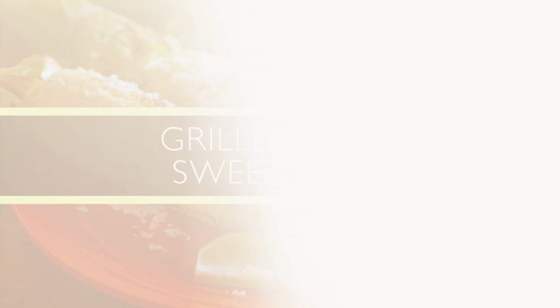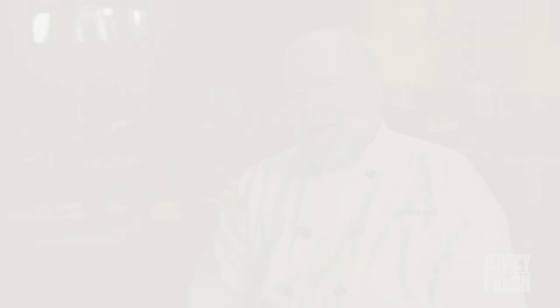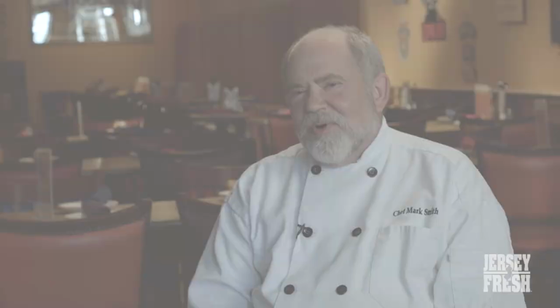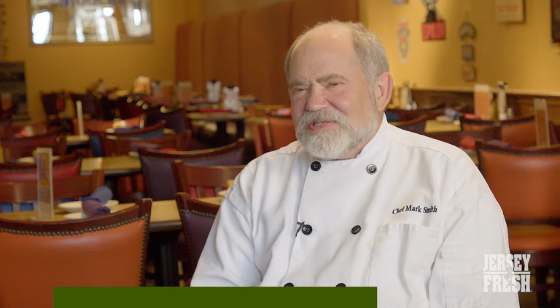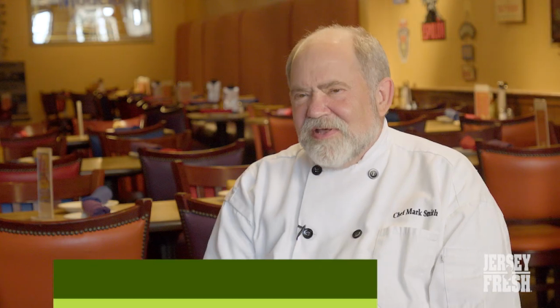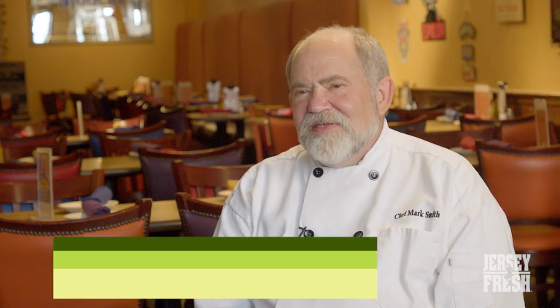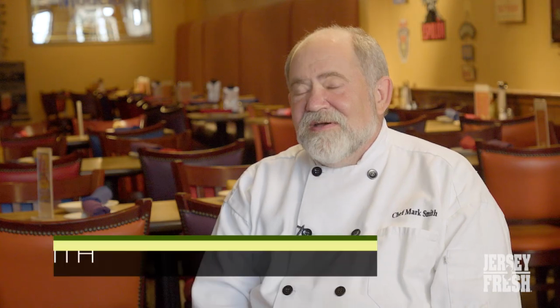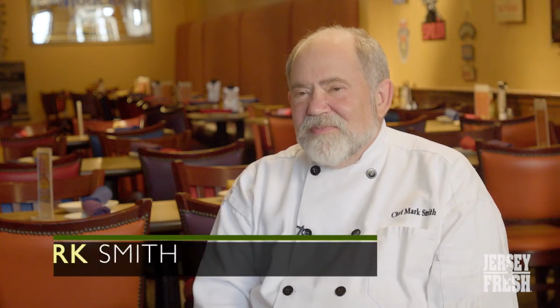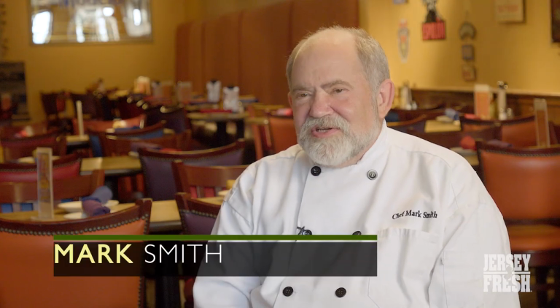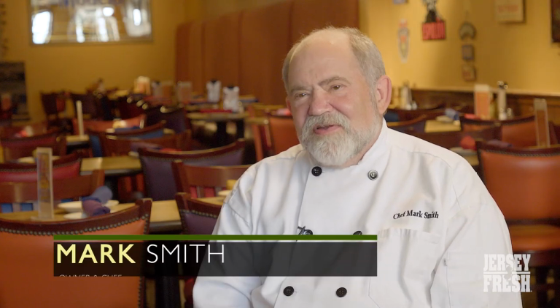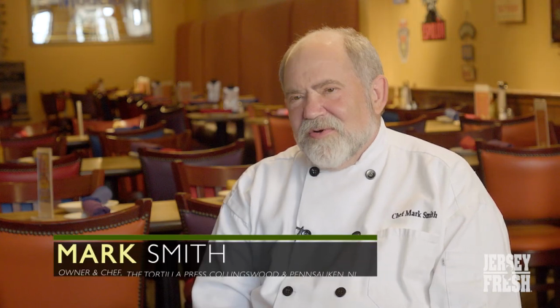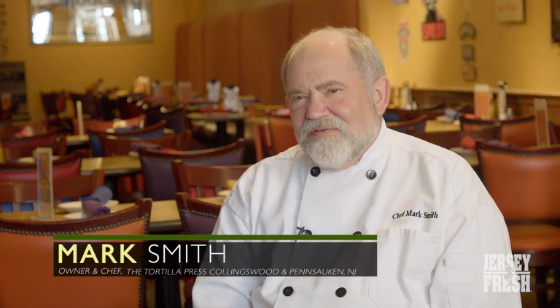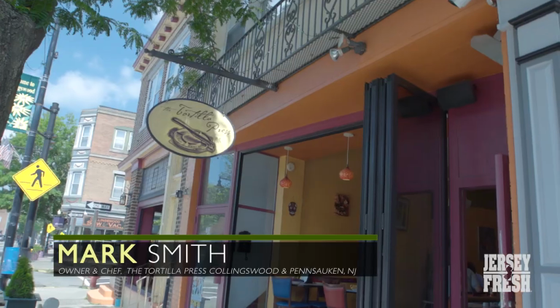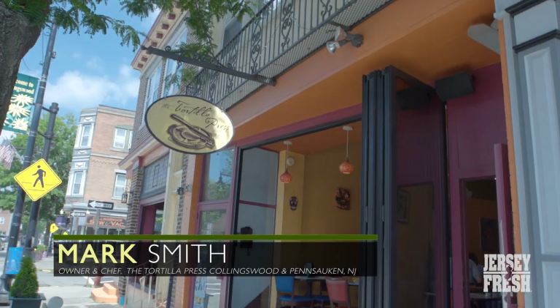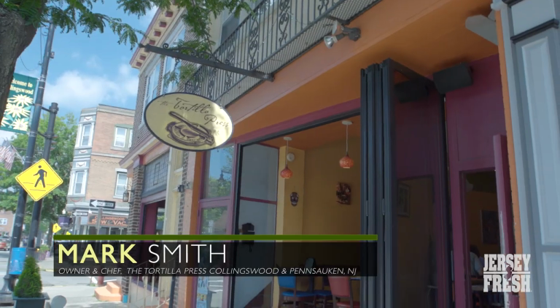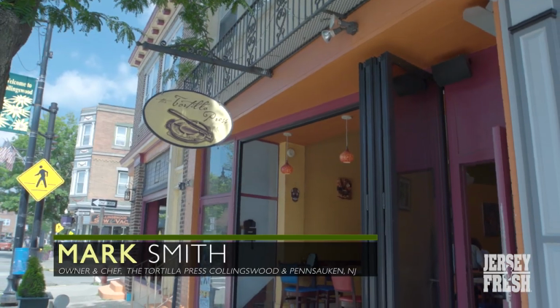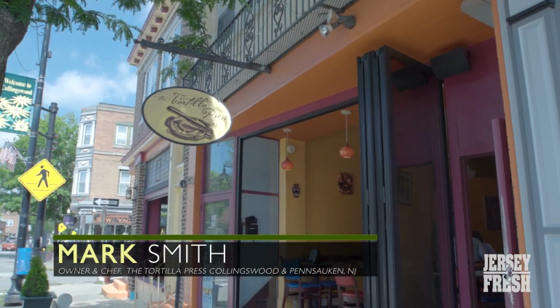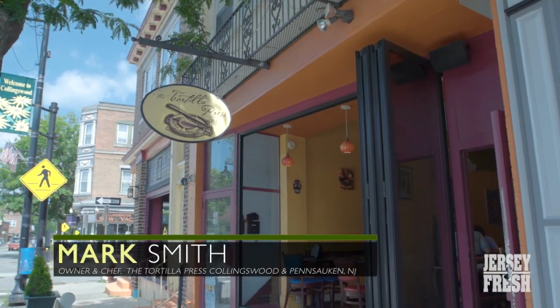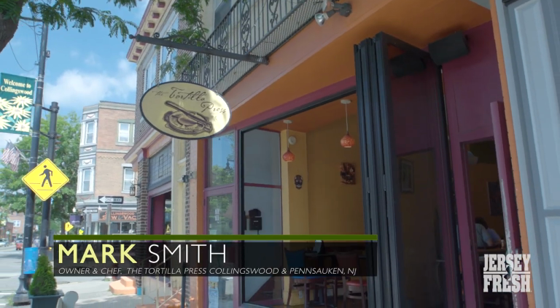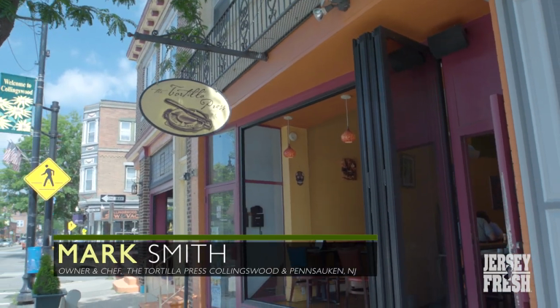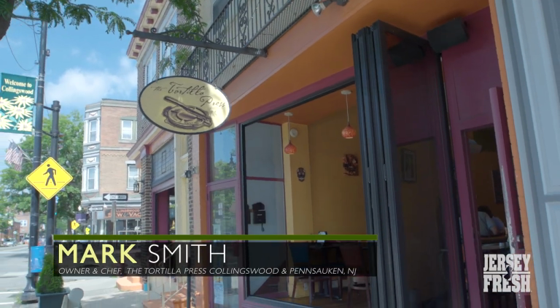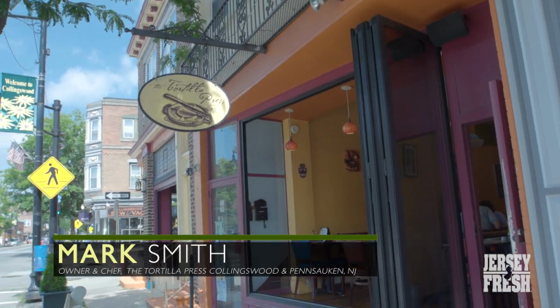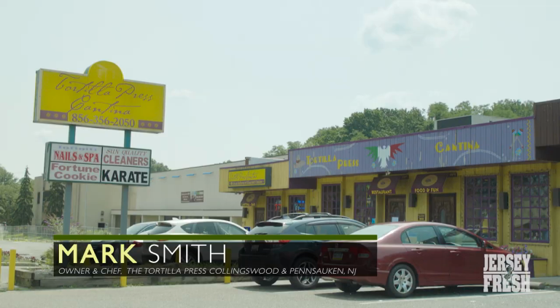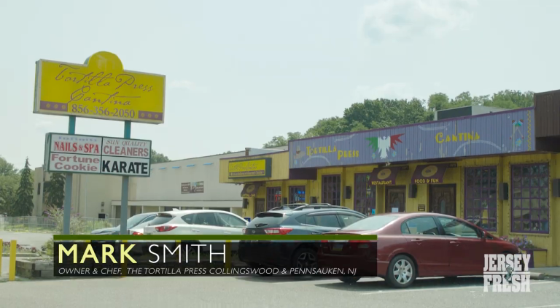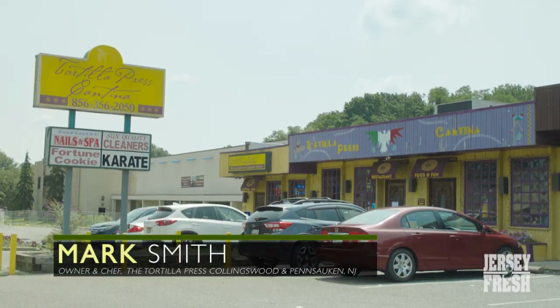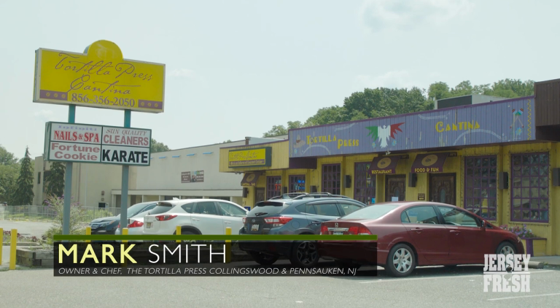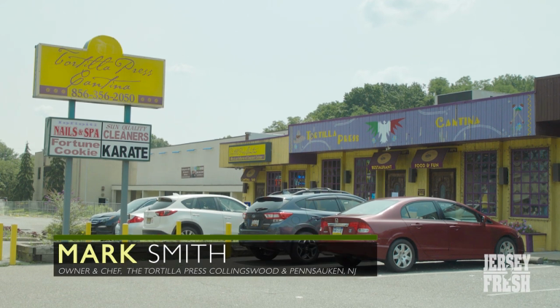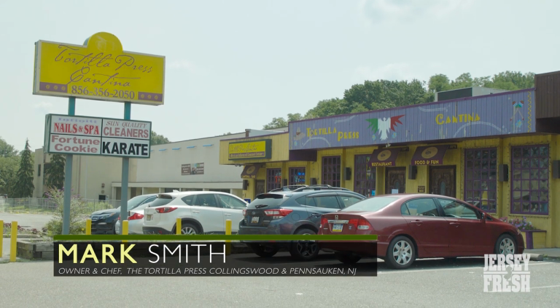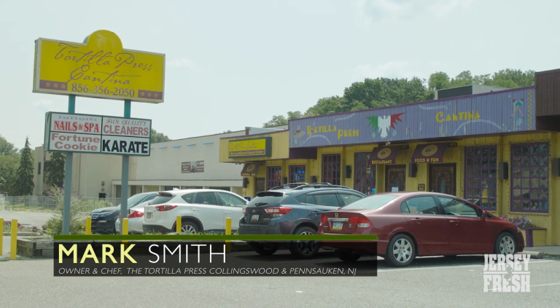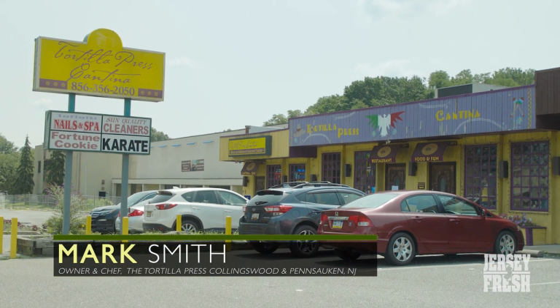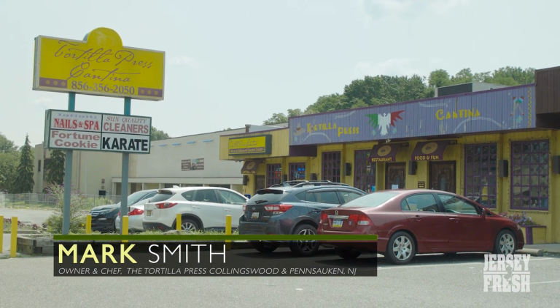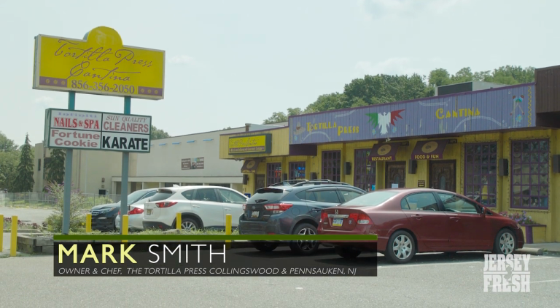I'm Mark Smith, the chef and owner of the Tortilla Press in Collingswood, New Jersey, and Tortilla Press Cantina in Pennsauken.